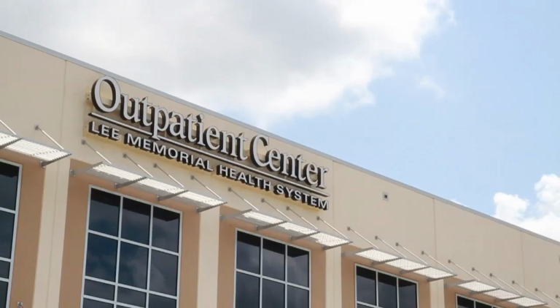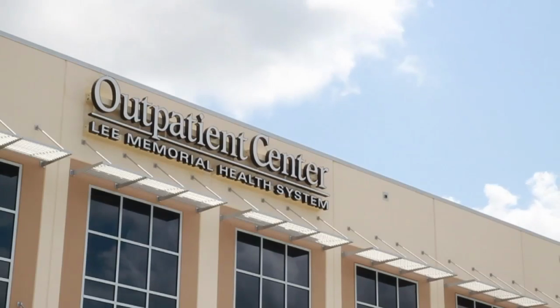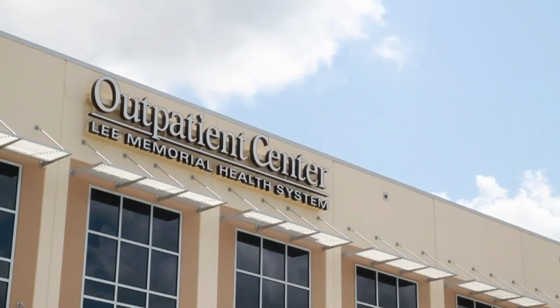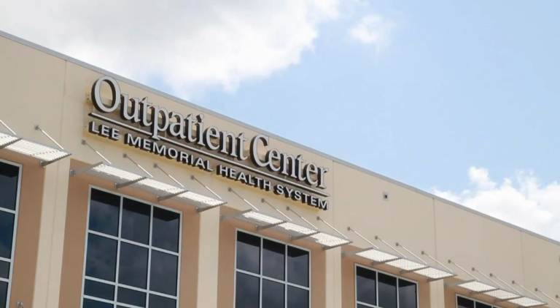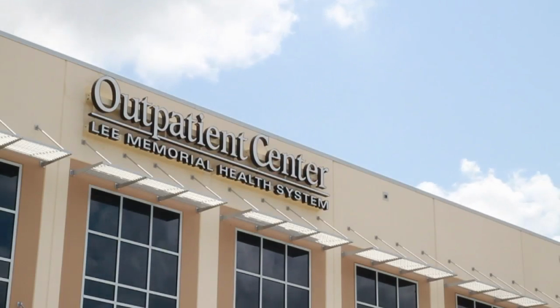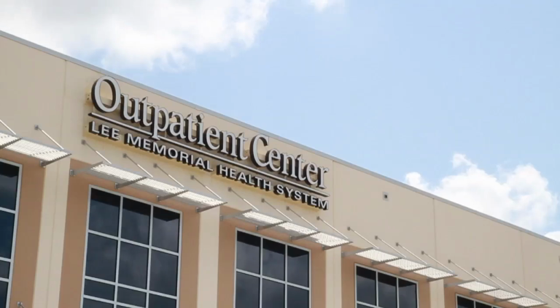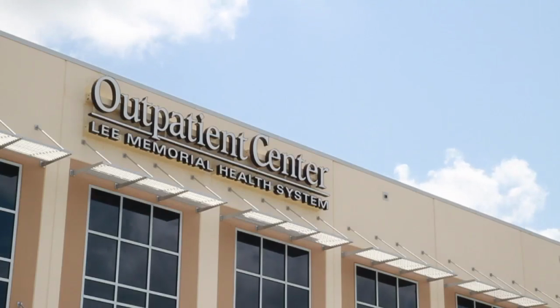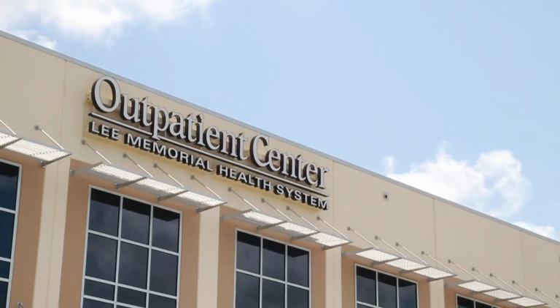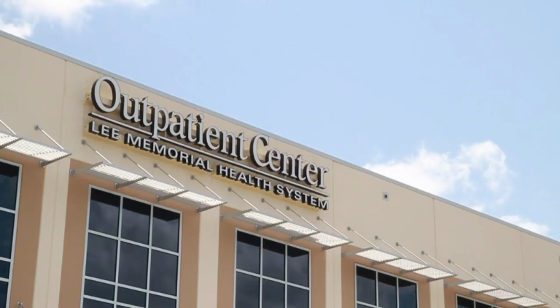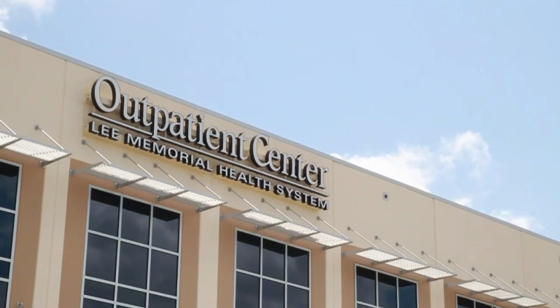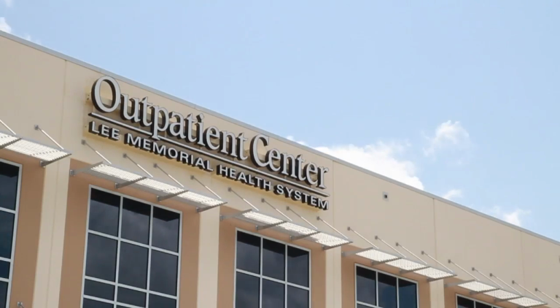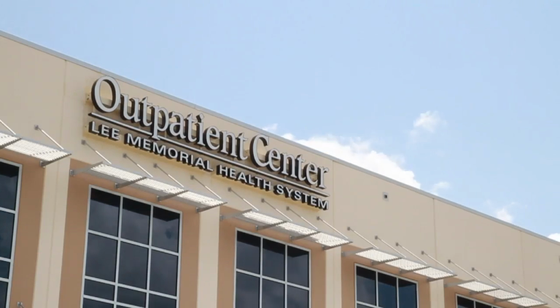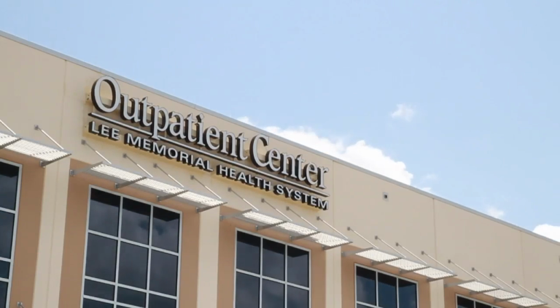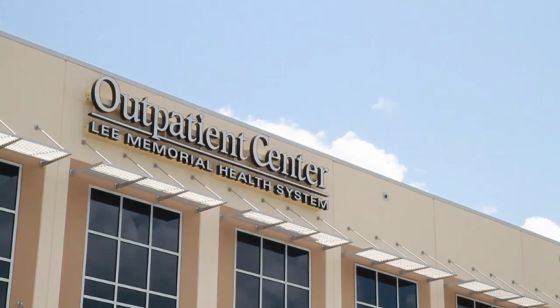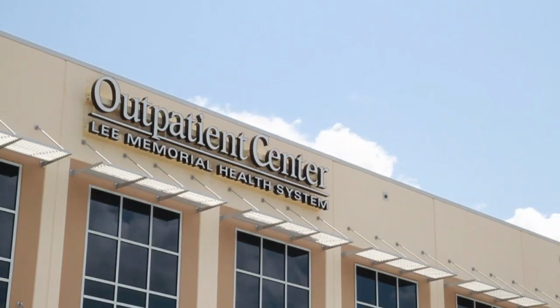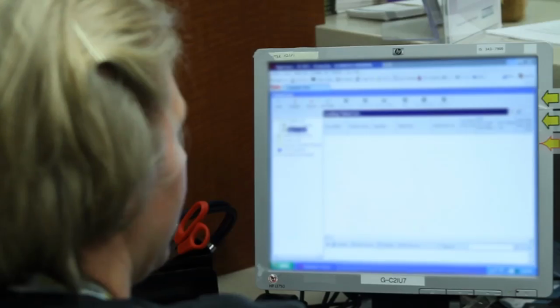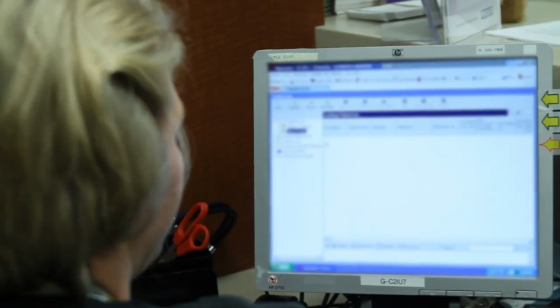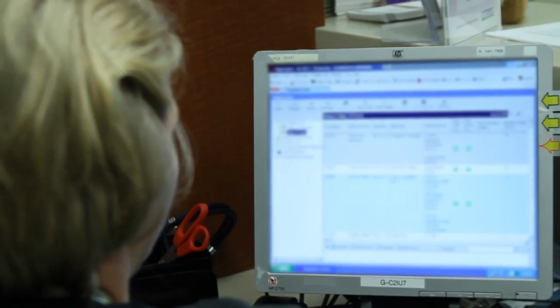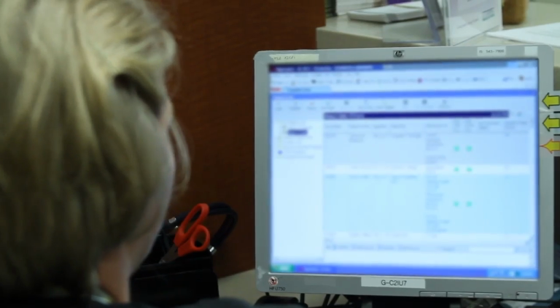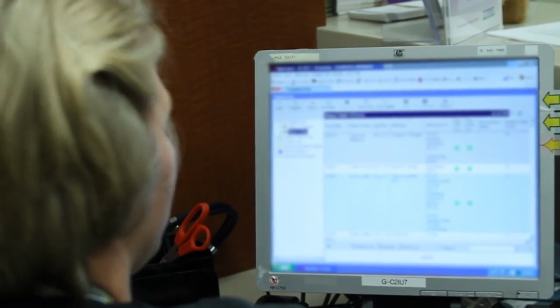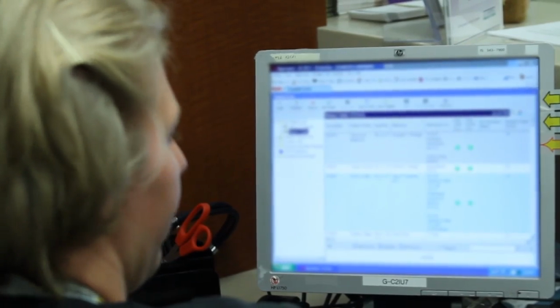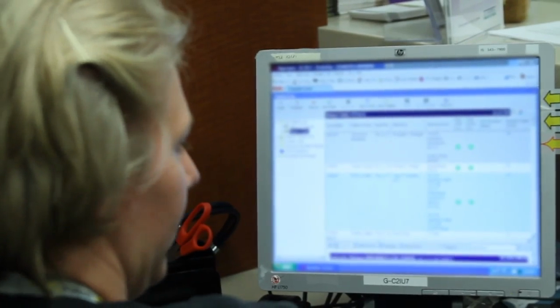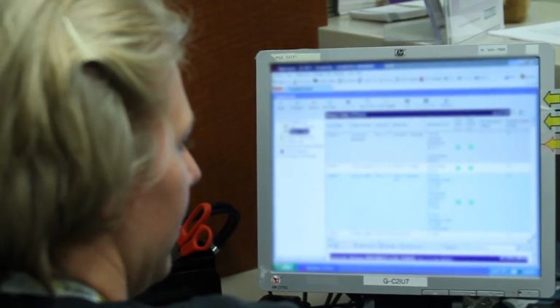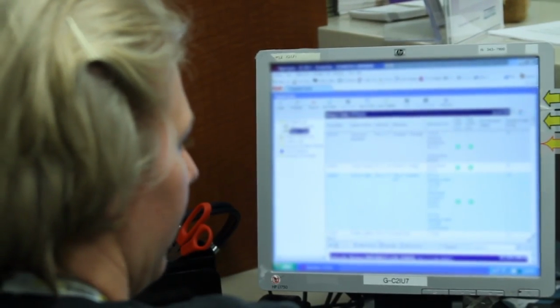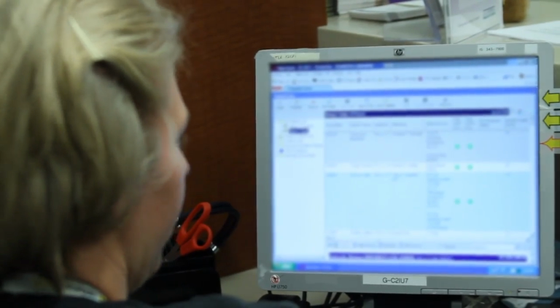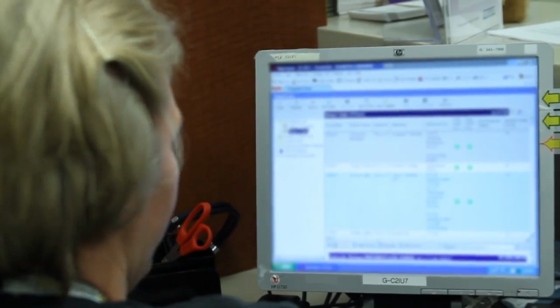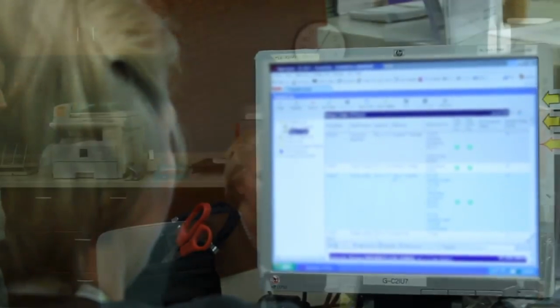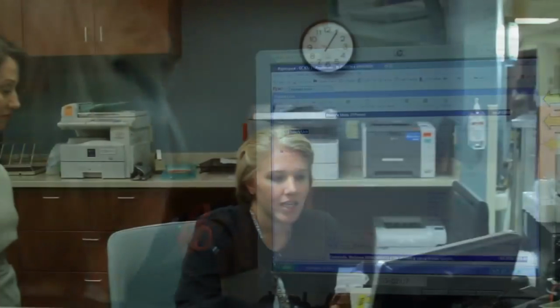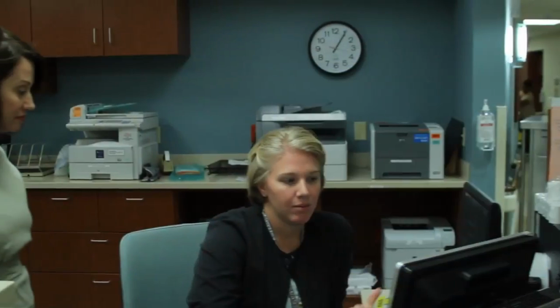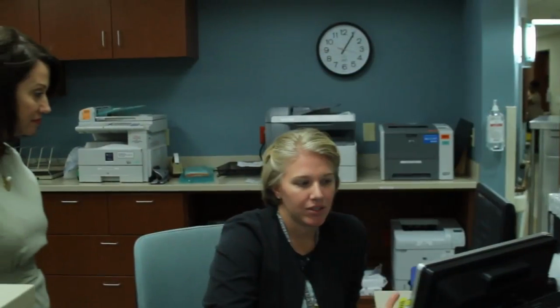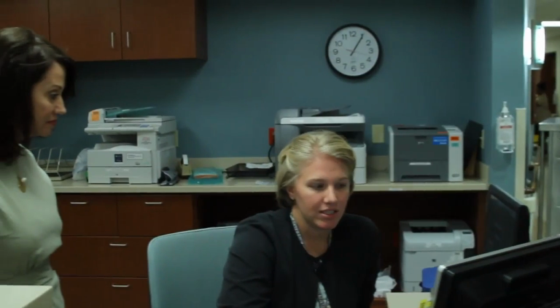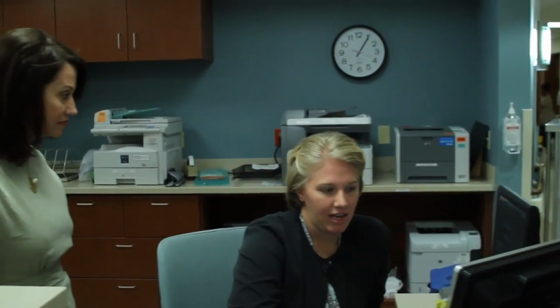As locations are added, hospital super users like Betsy Grondike are helping to train their peers.